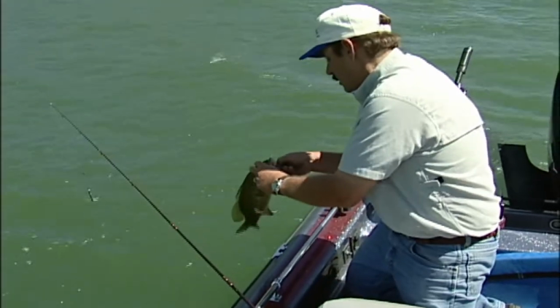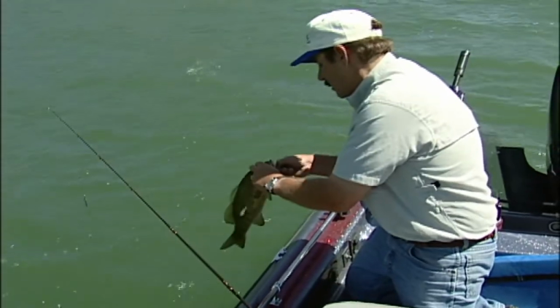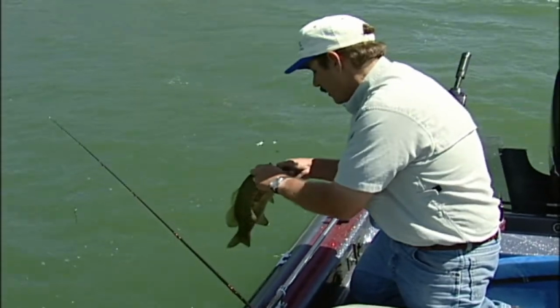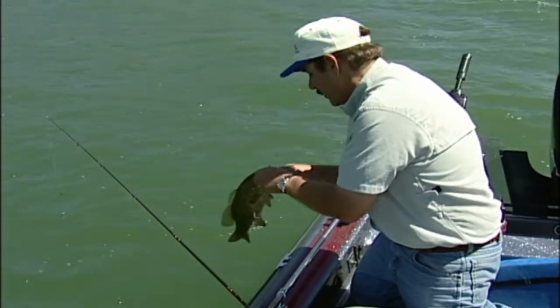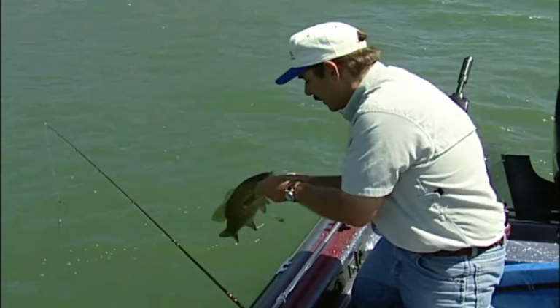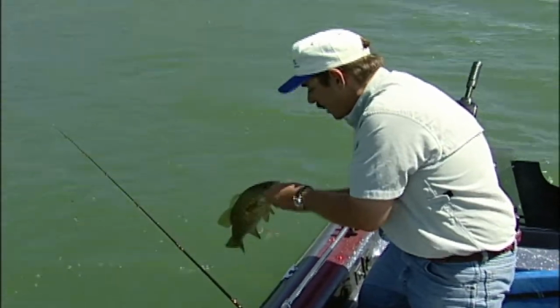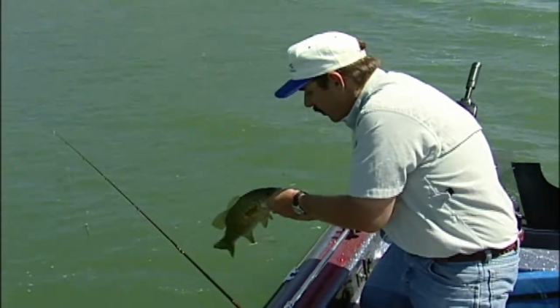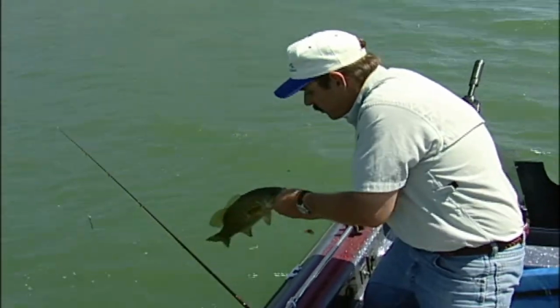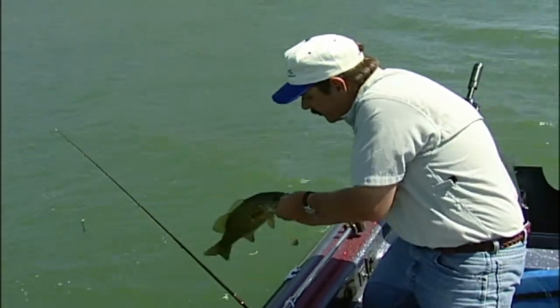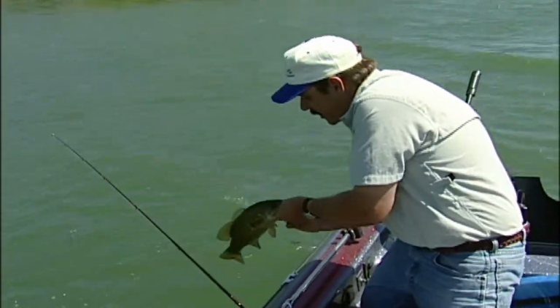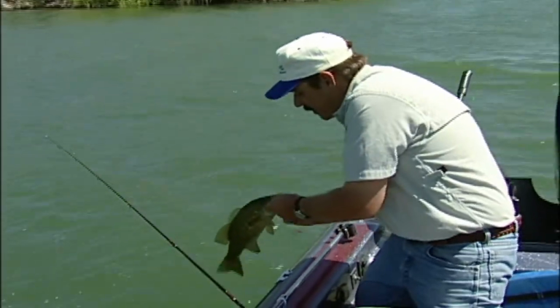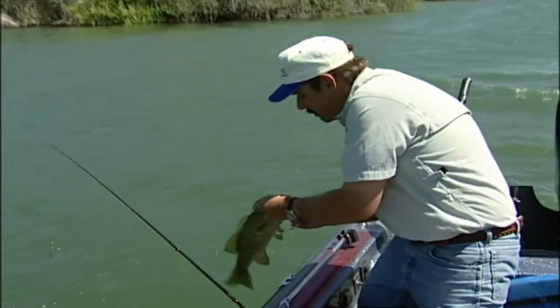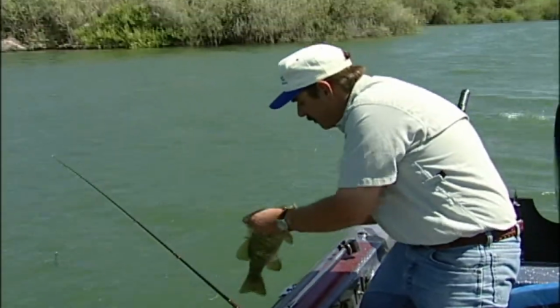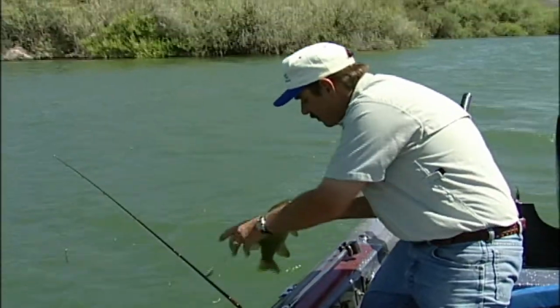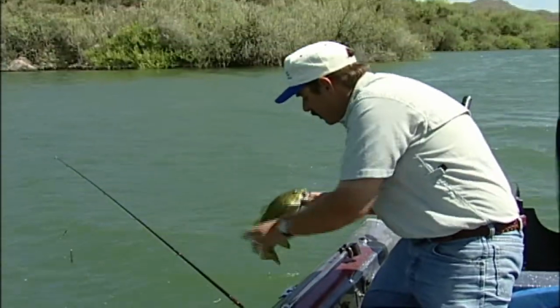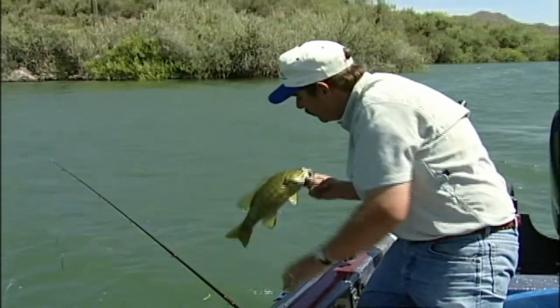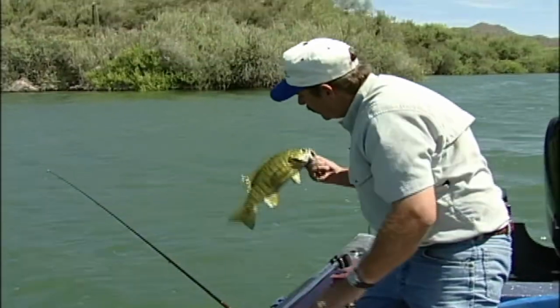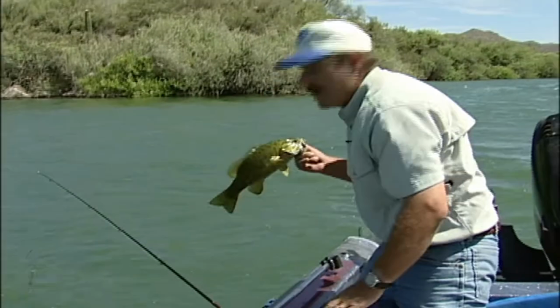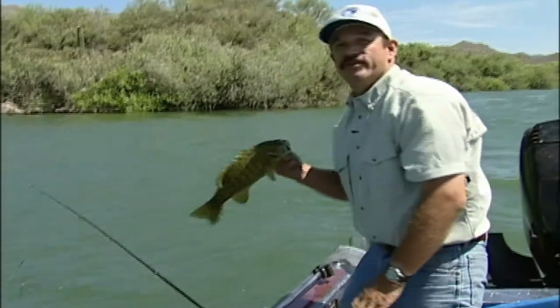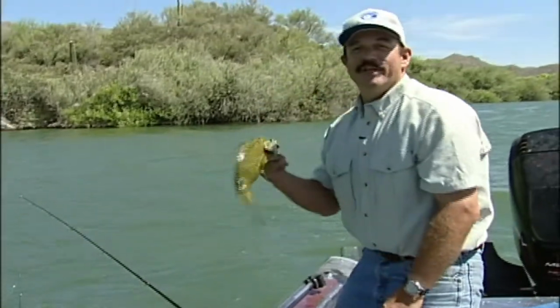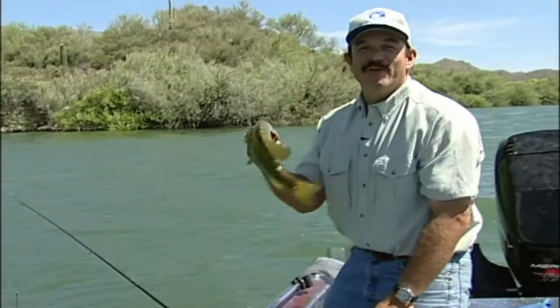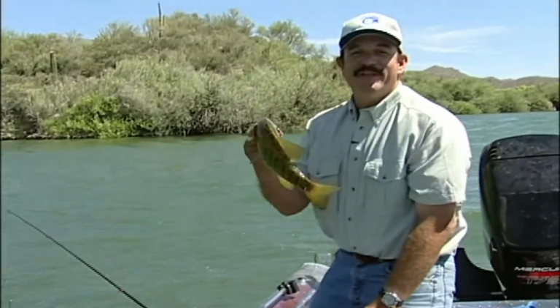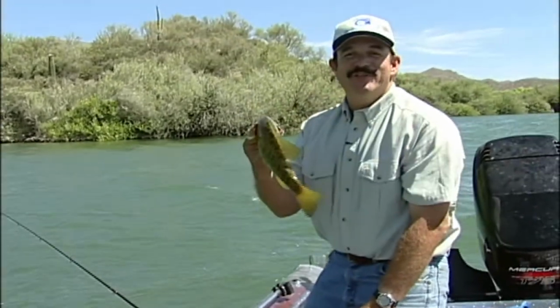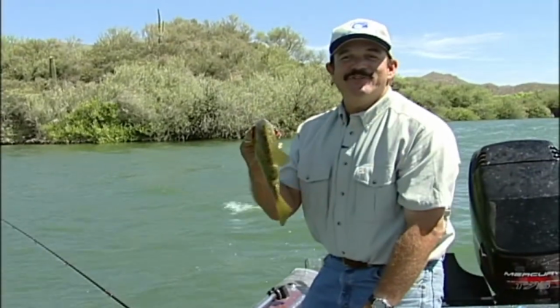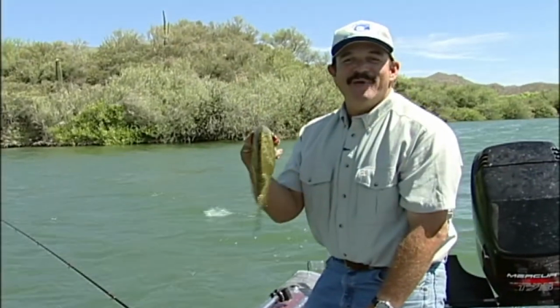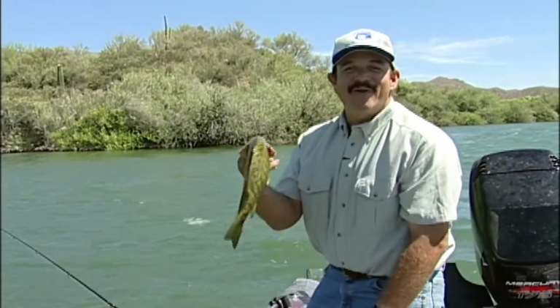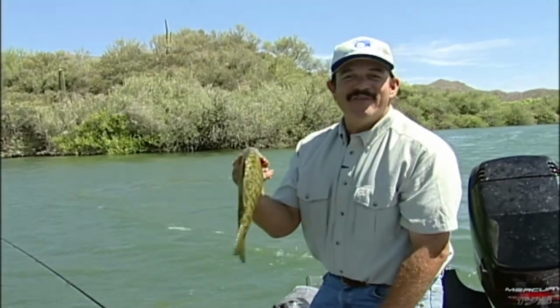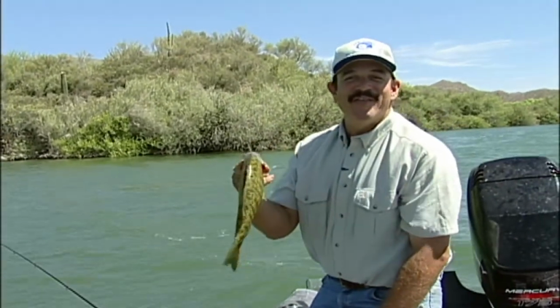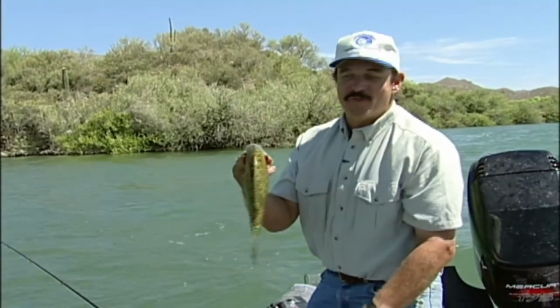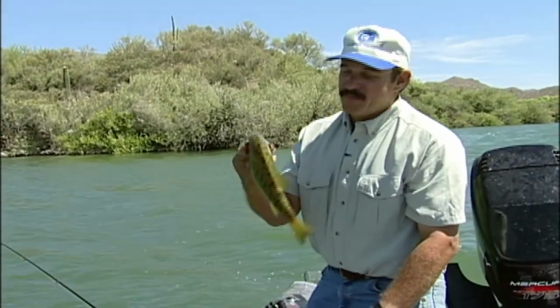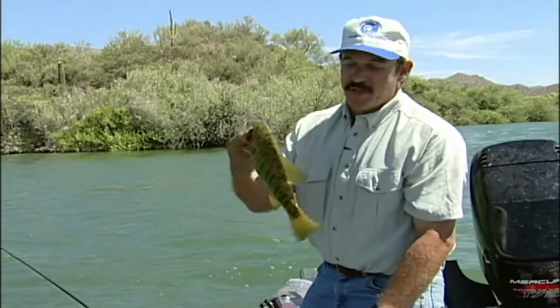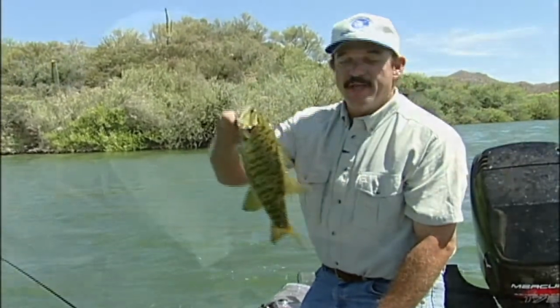The technique we're using today — you can catch literally just about everything that swims in the lake.